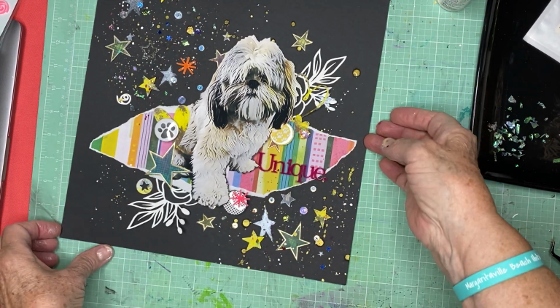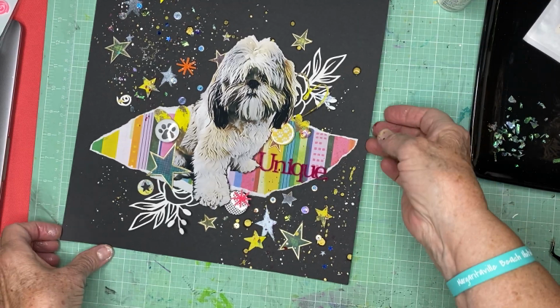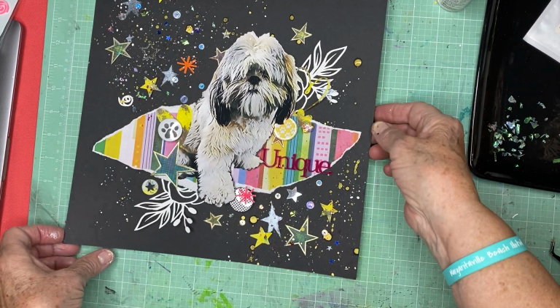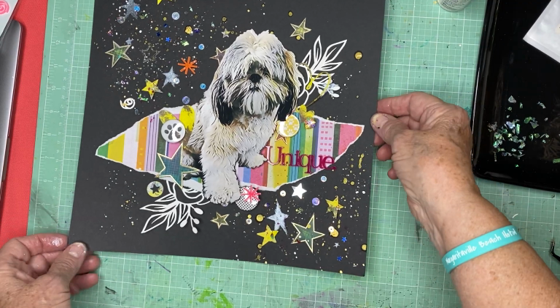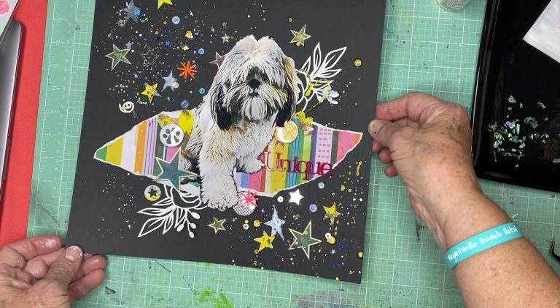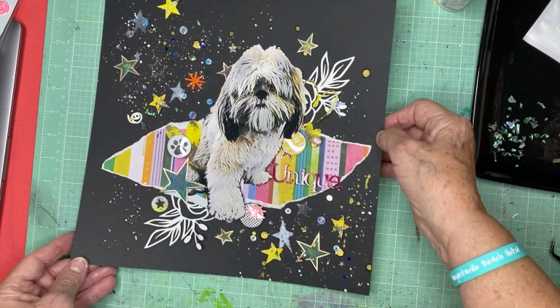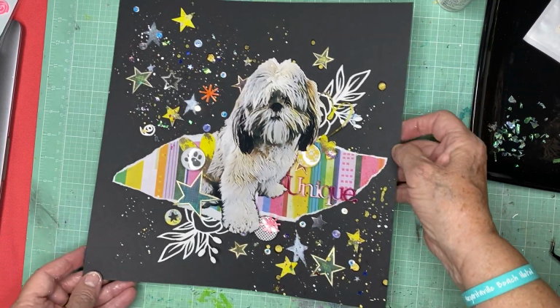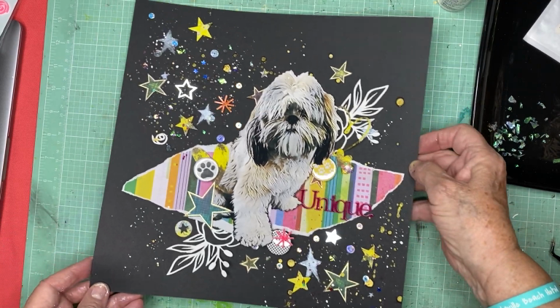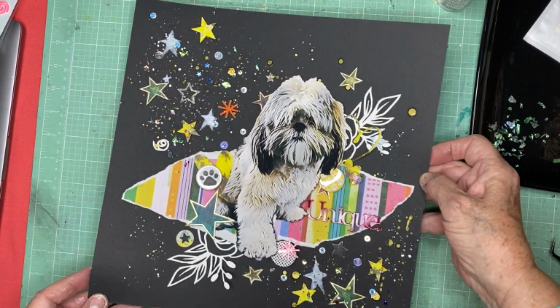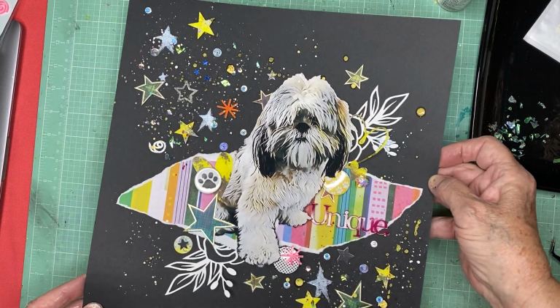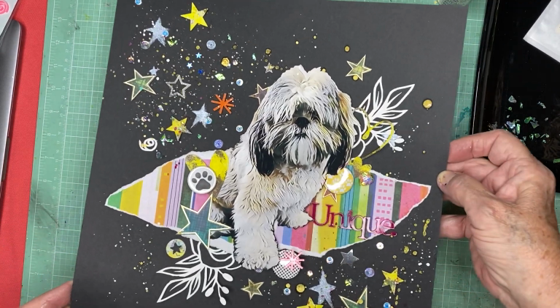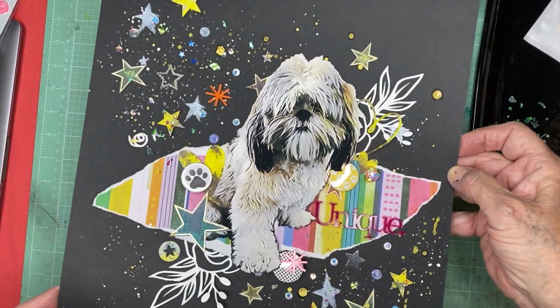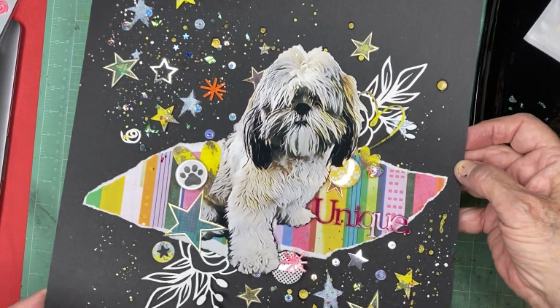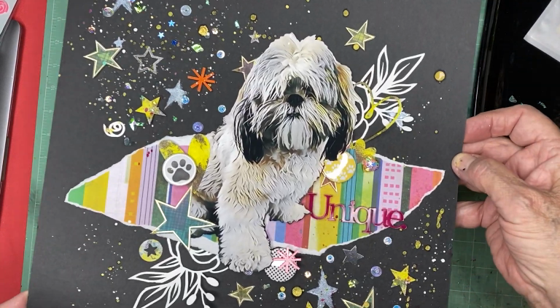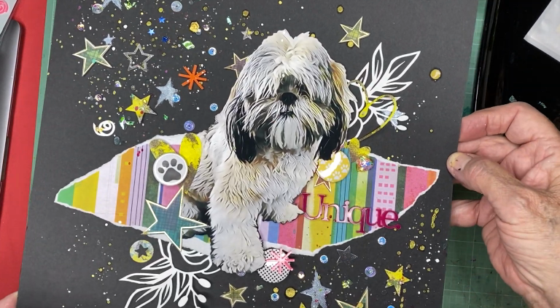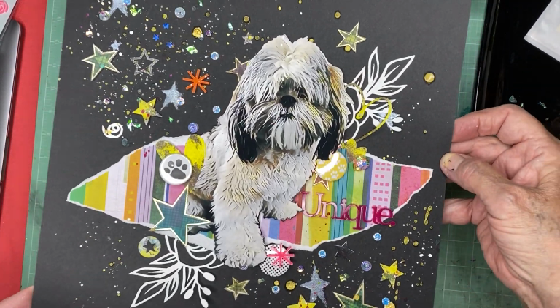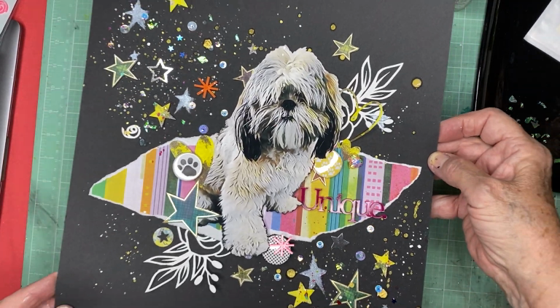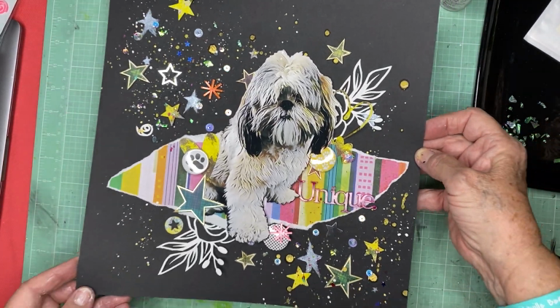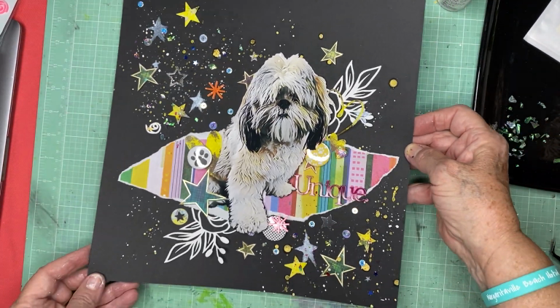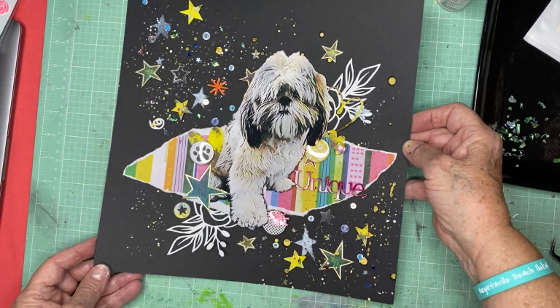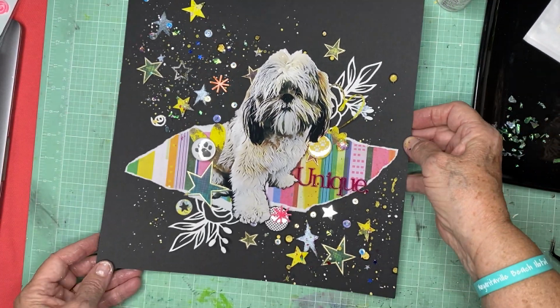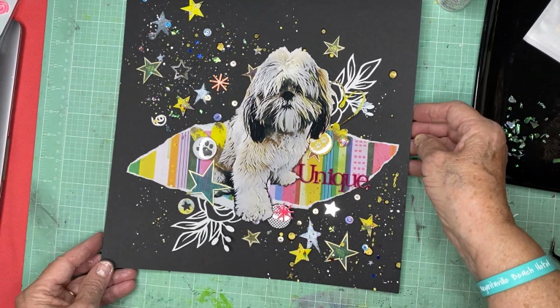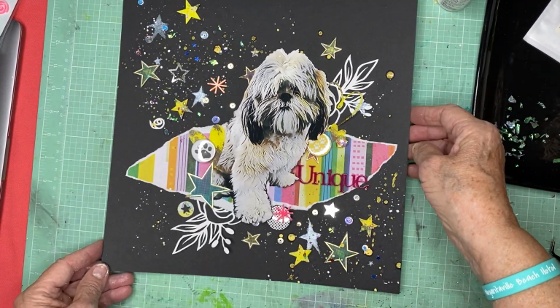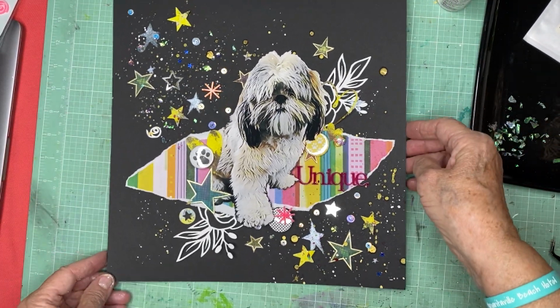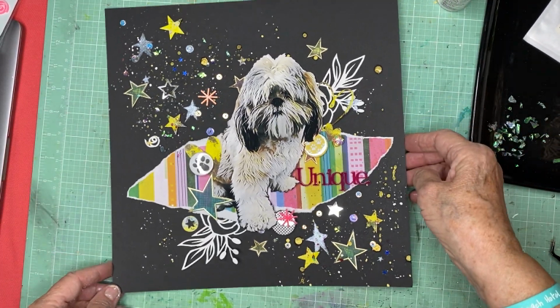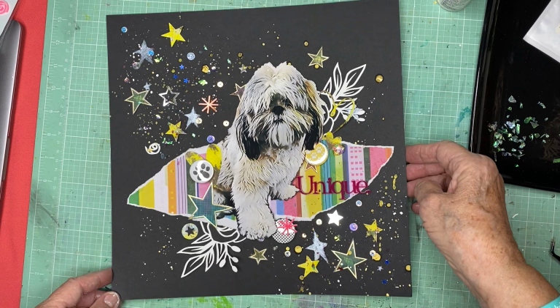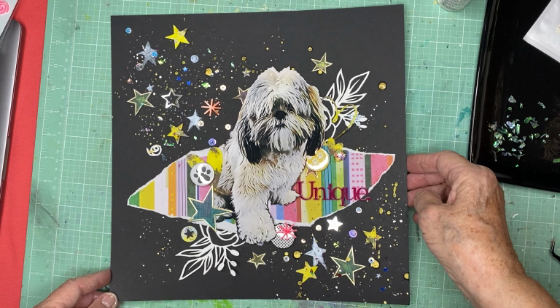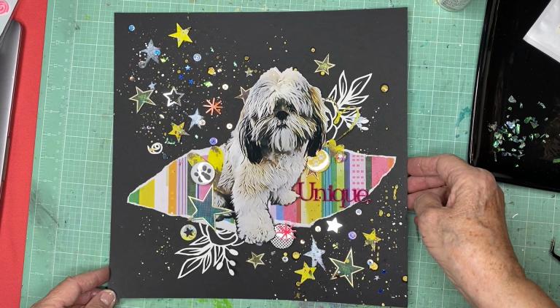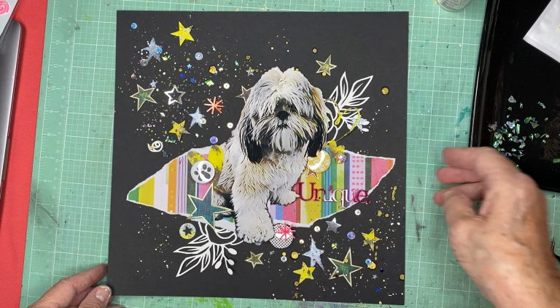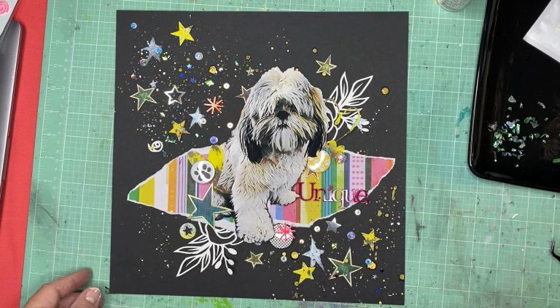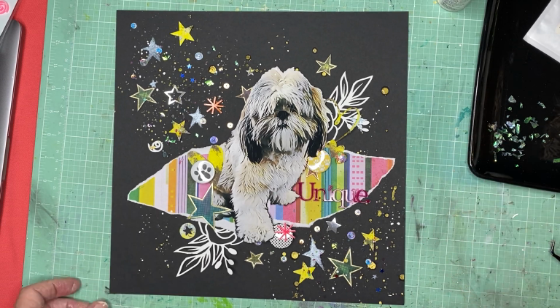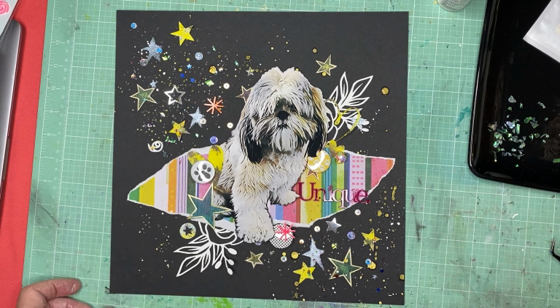You can go see everybody else's doggy photos or summer photos or Dog Days of Summer stories. So enjoy, and I'll see you on the next hop. Bye bye!